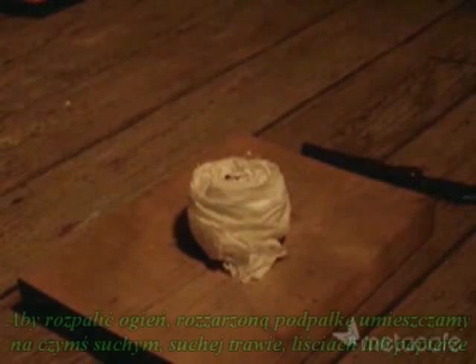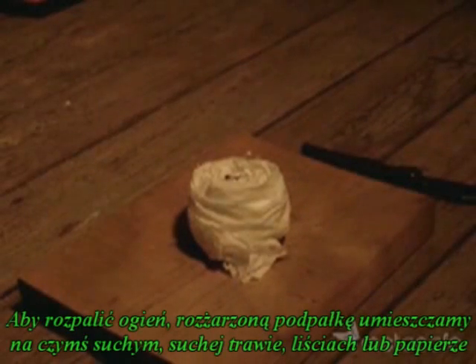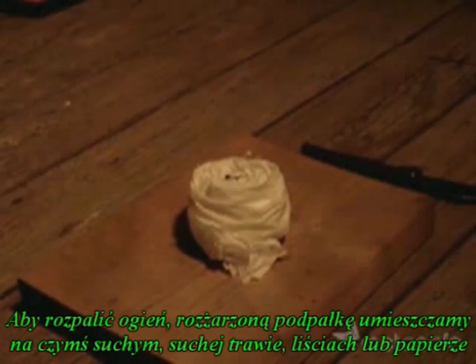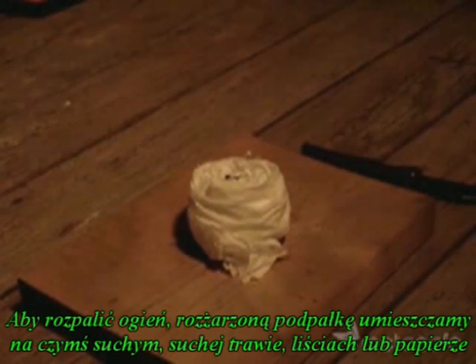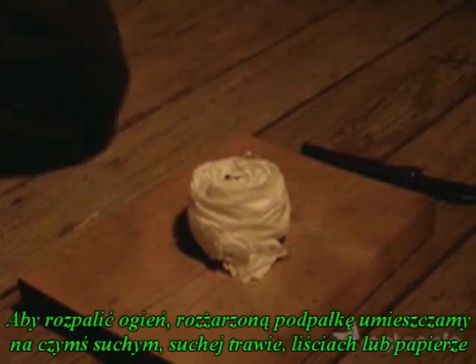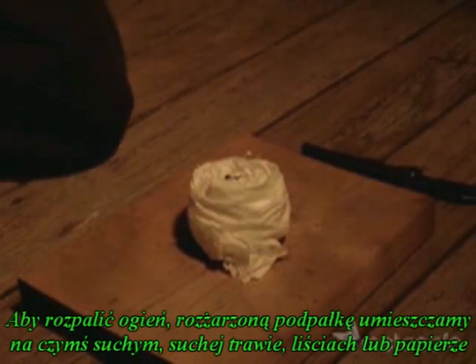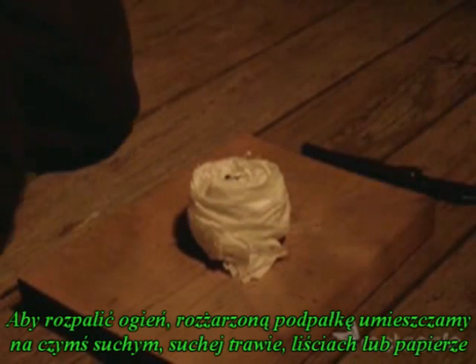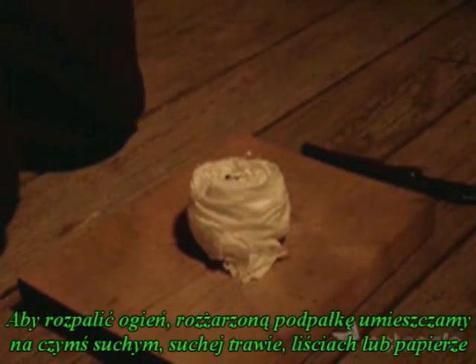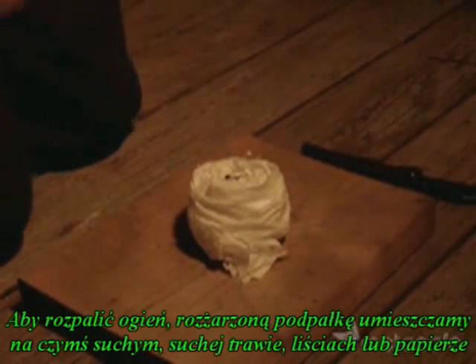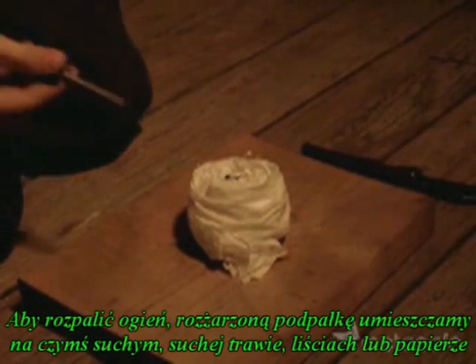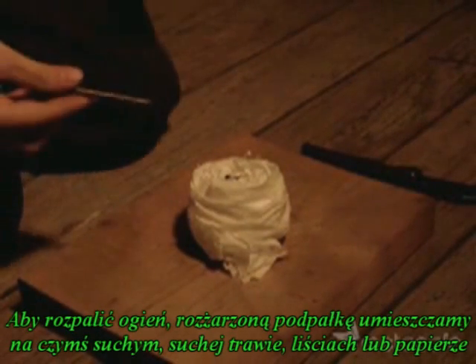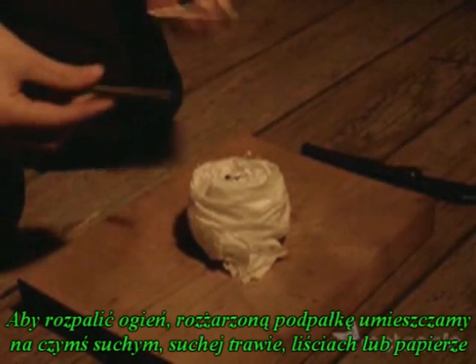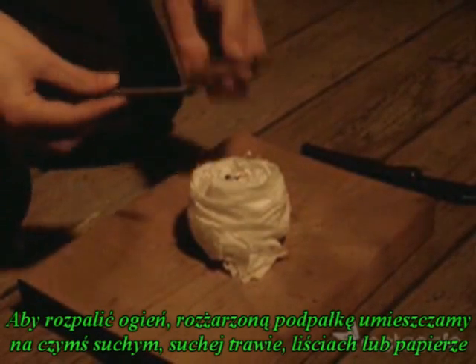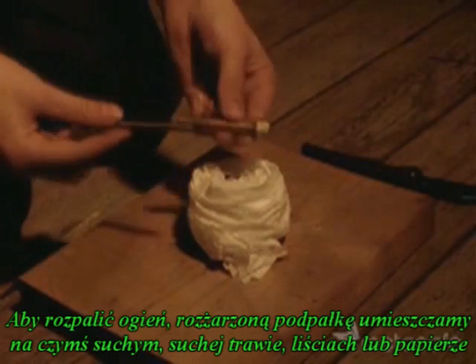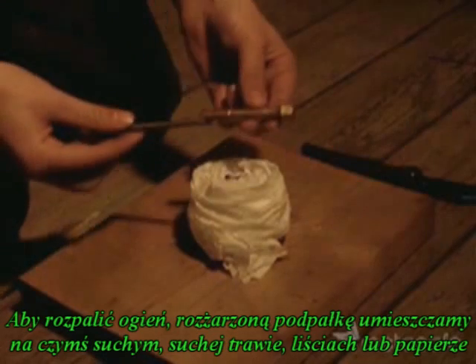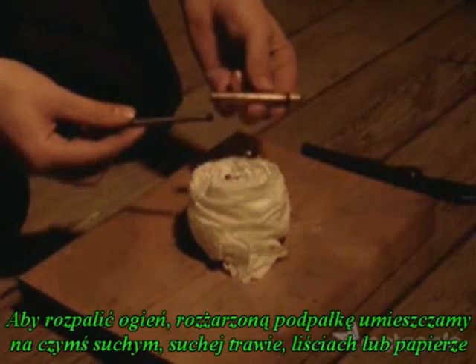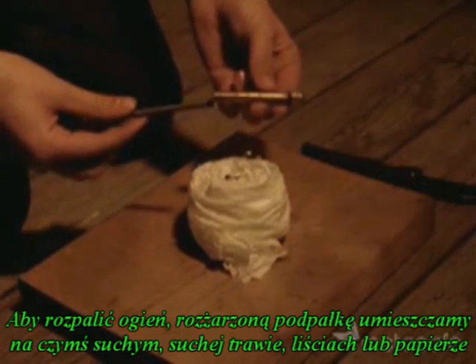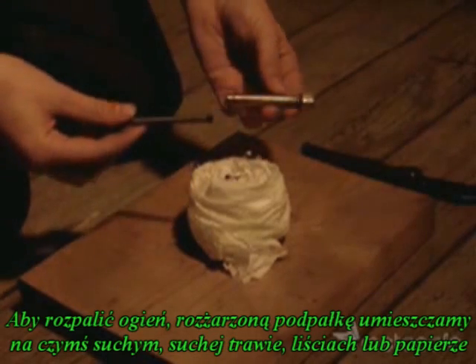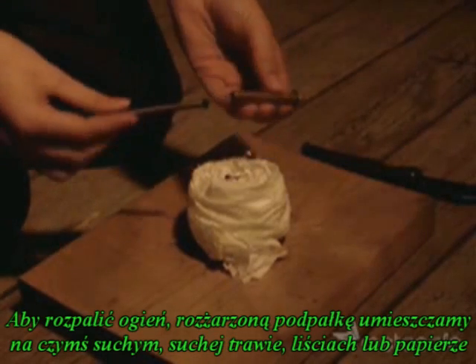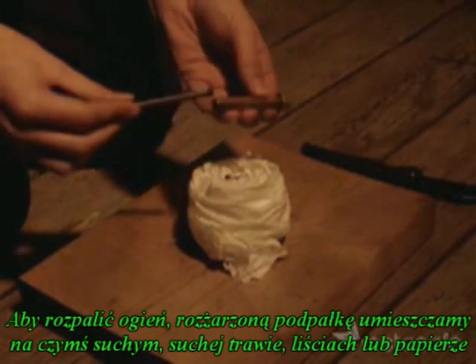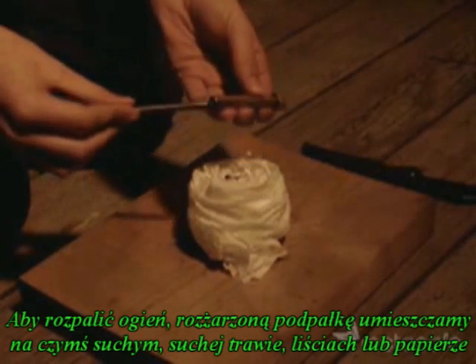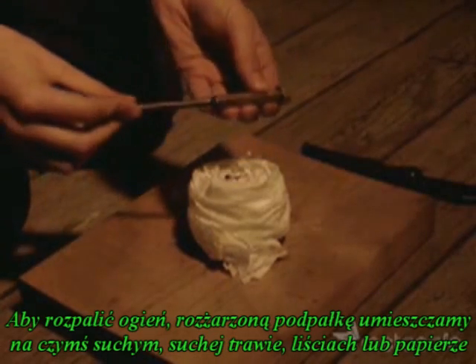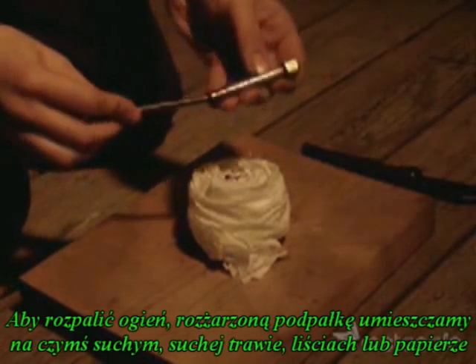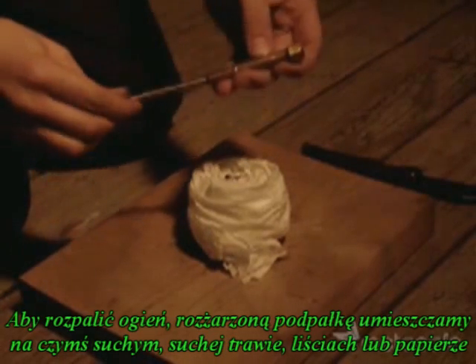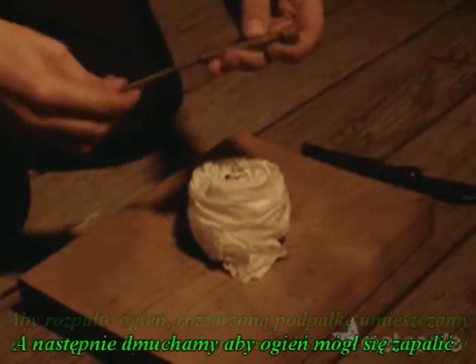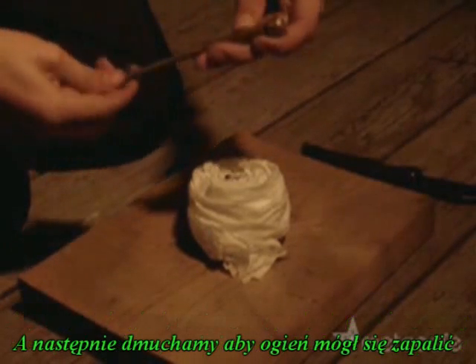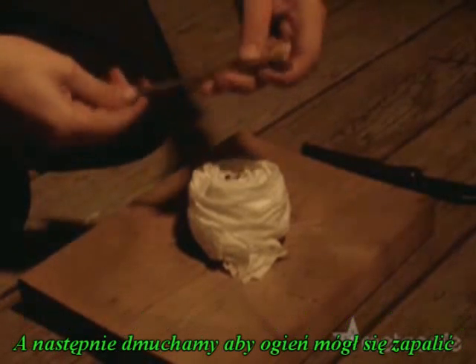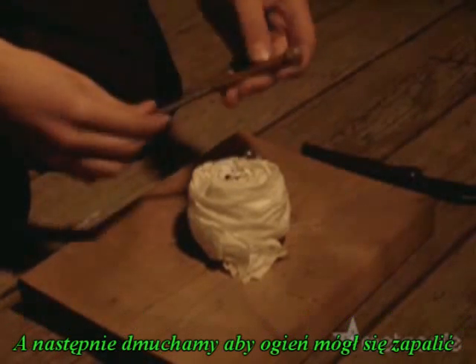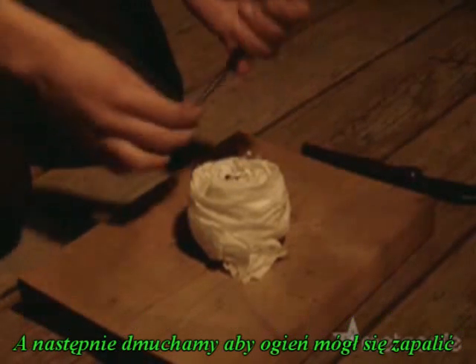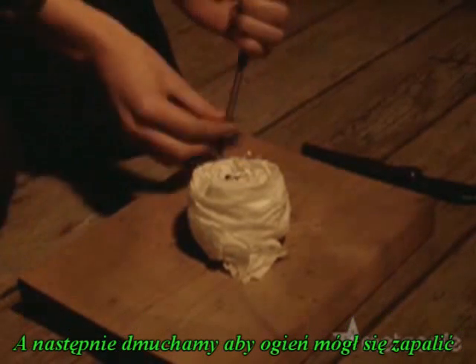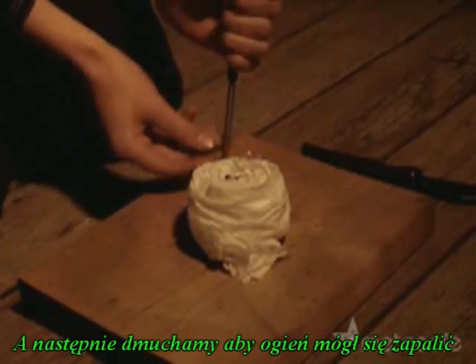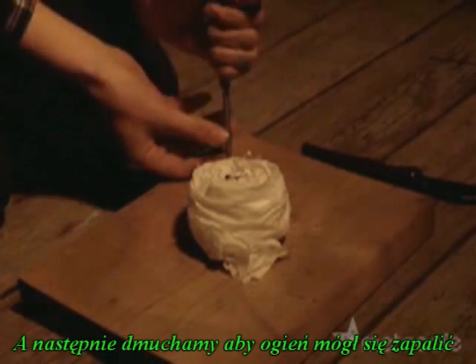To light a fire, drop the coal into a bundle of dry grass, leaves, or paper and blow on it until it bursts into flames.